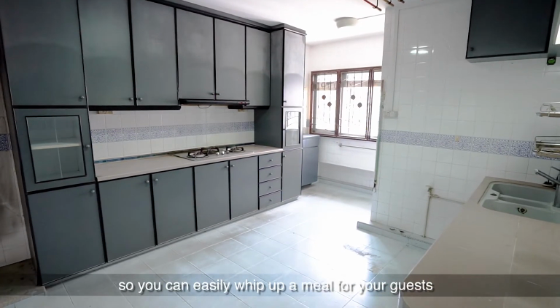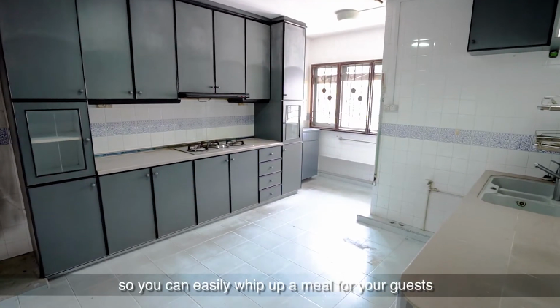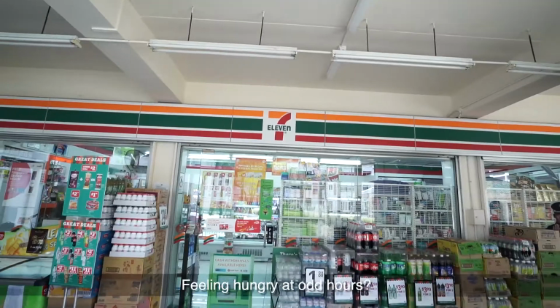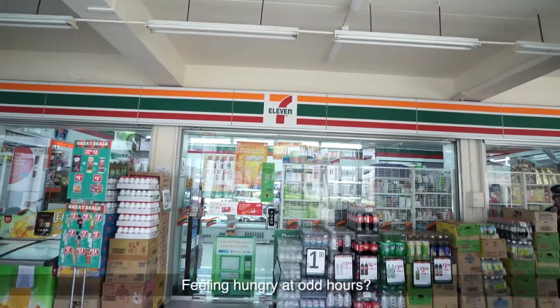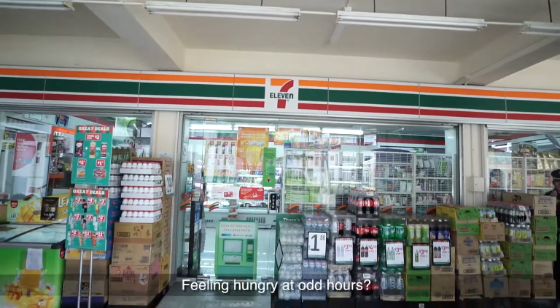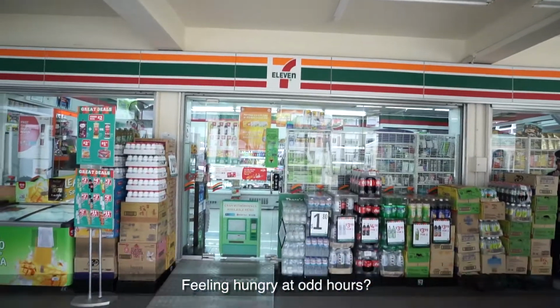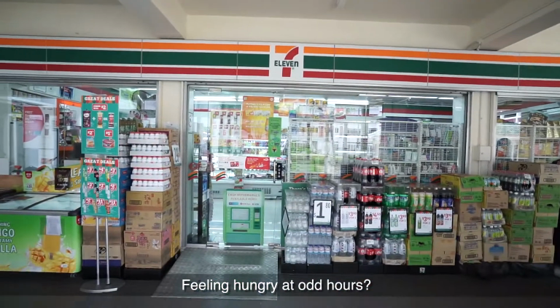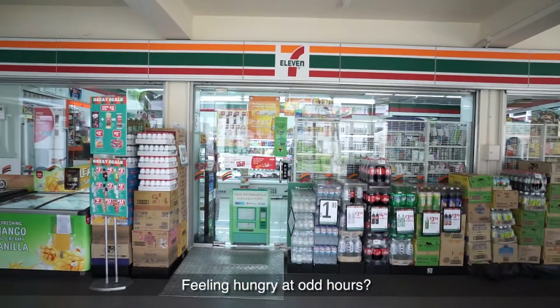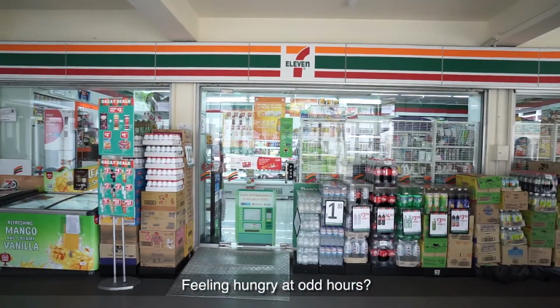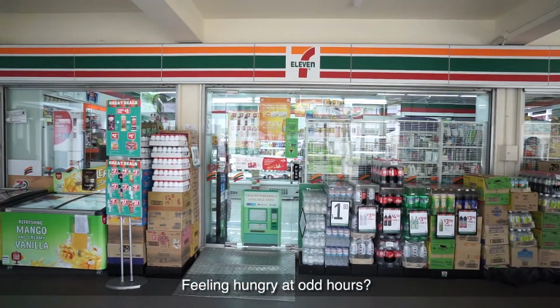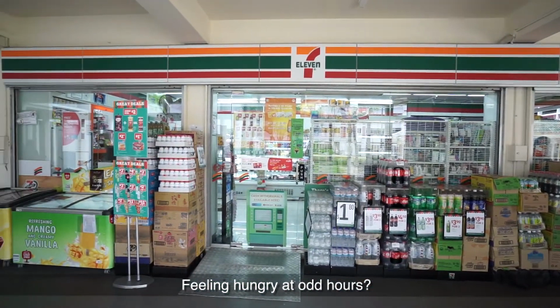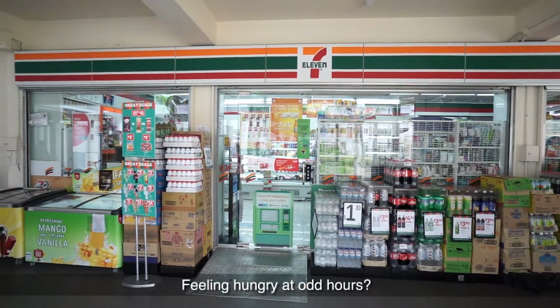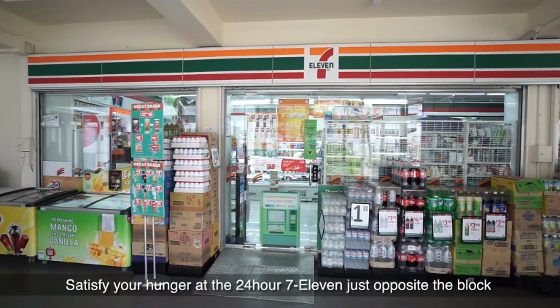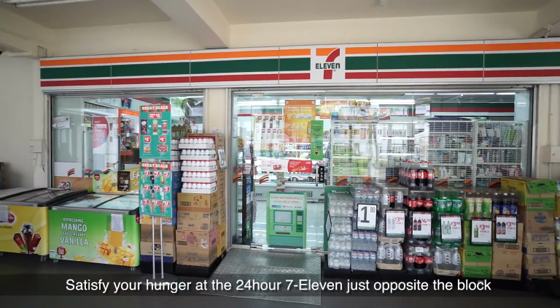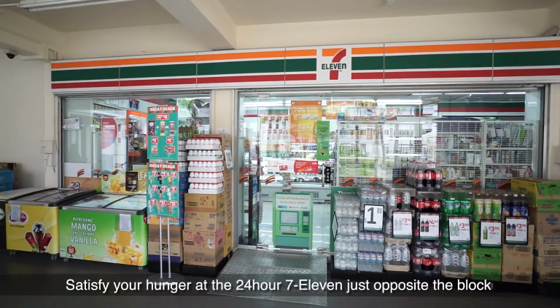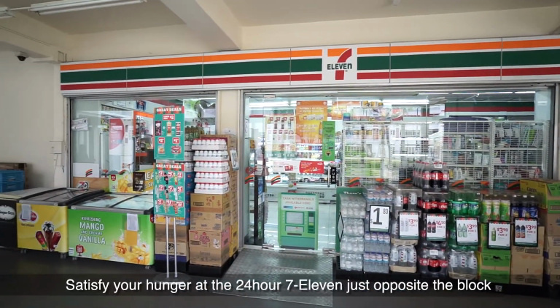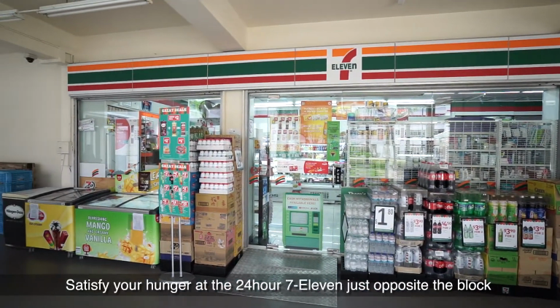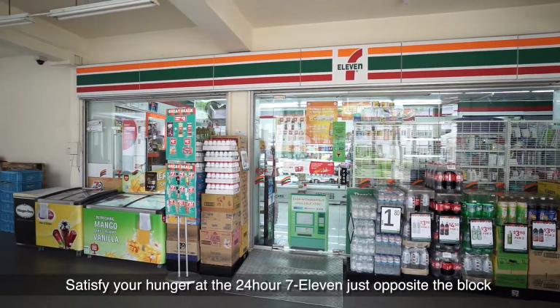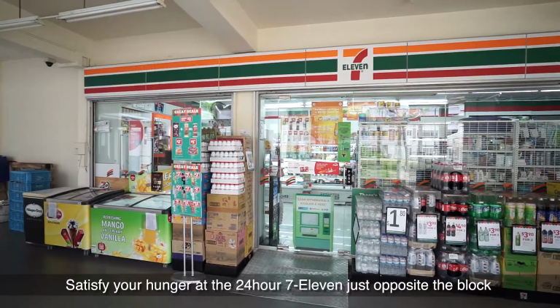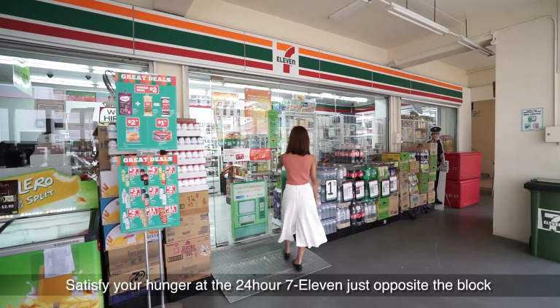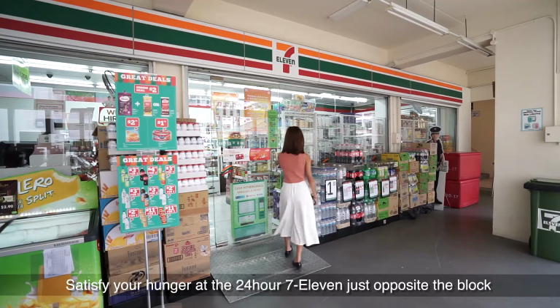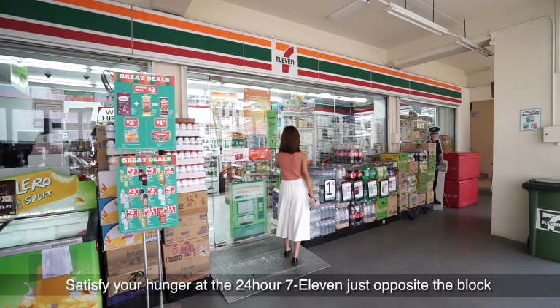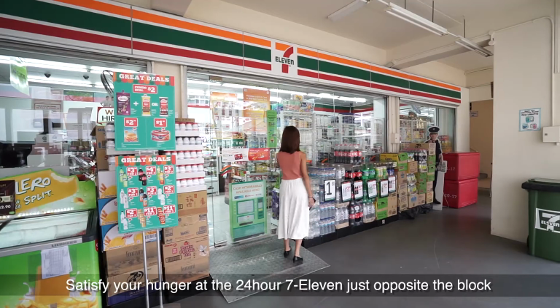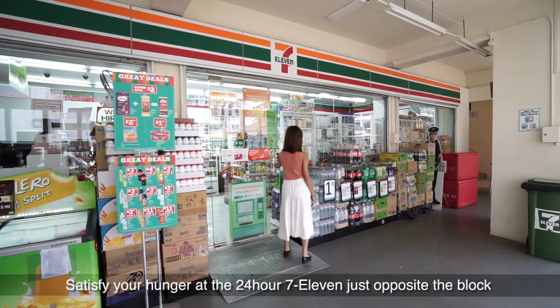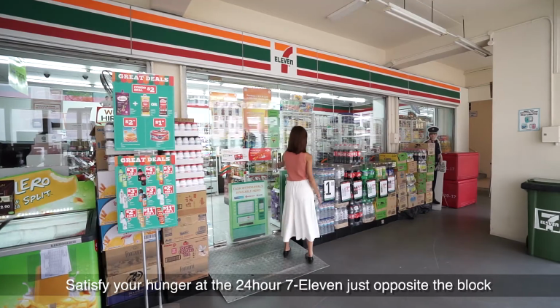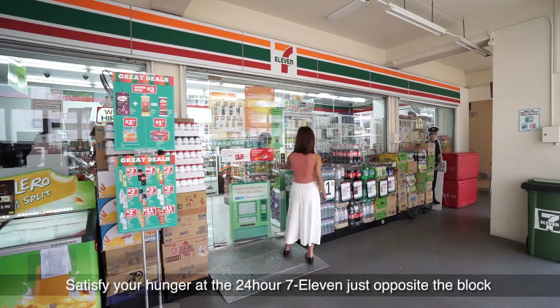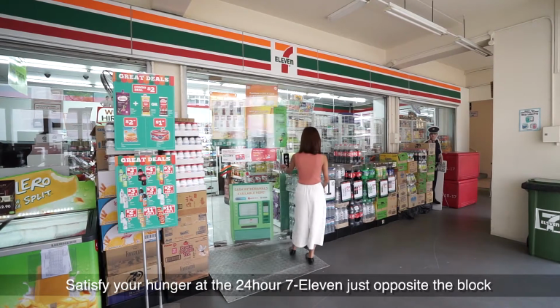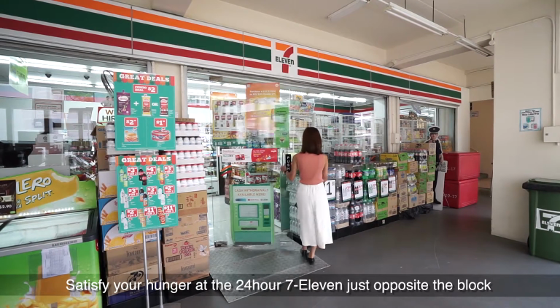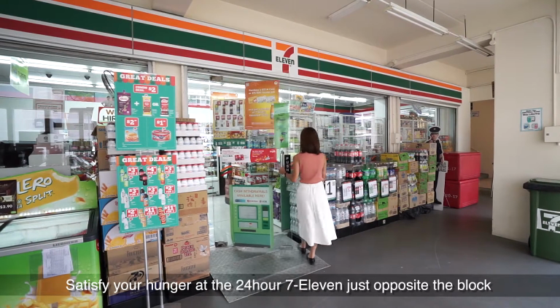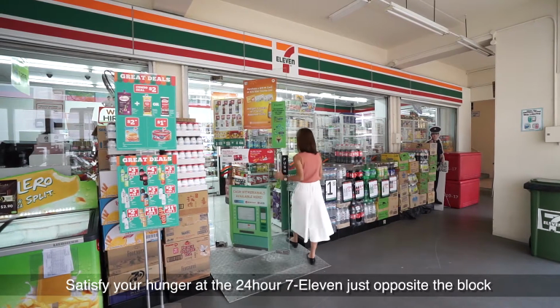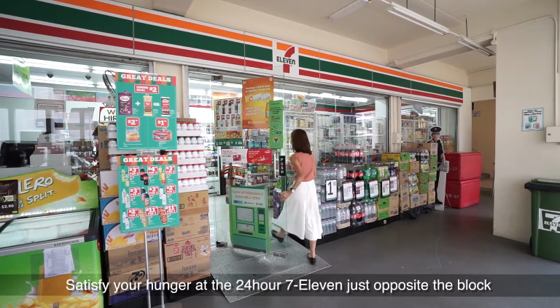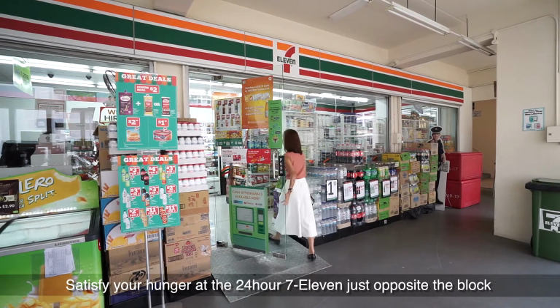Feeling hungry at odd hours? Satisfy your hunger at the 24-hour 7-Eleven just opposite the block.